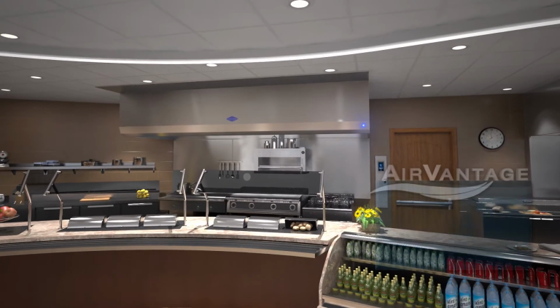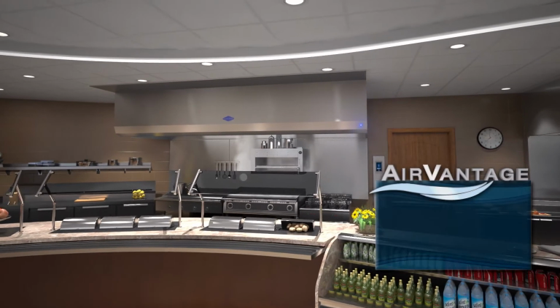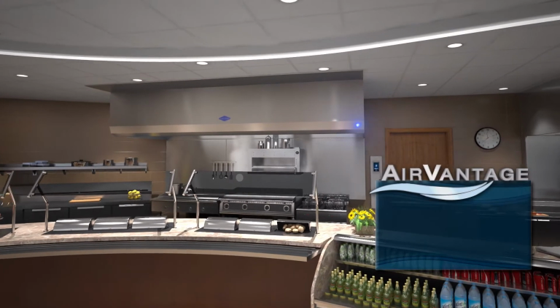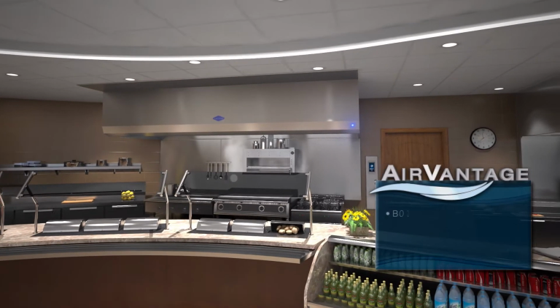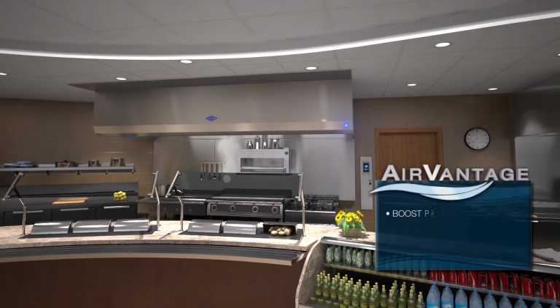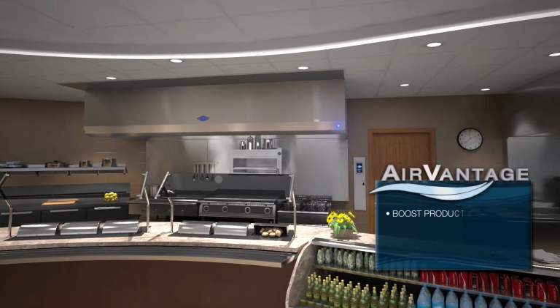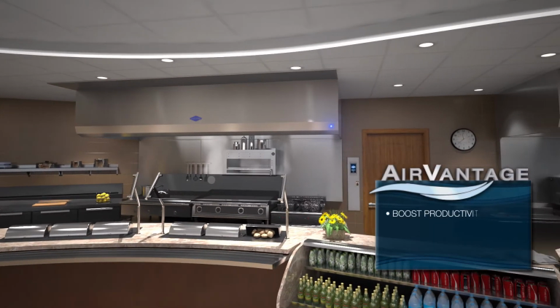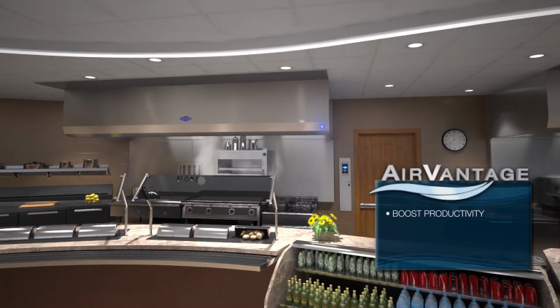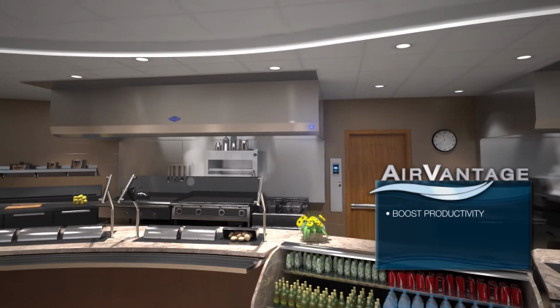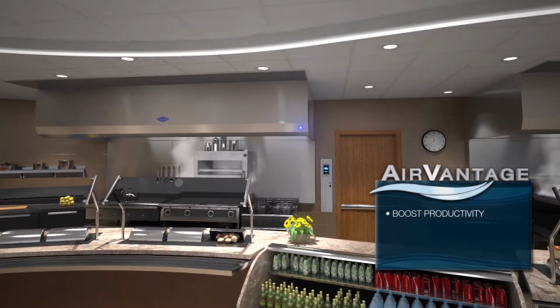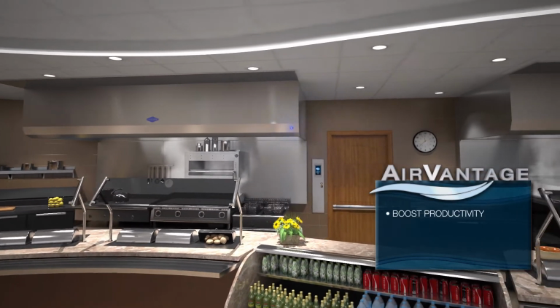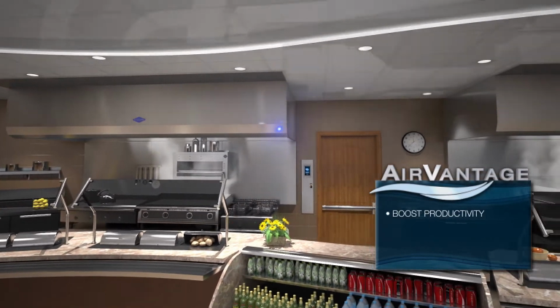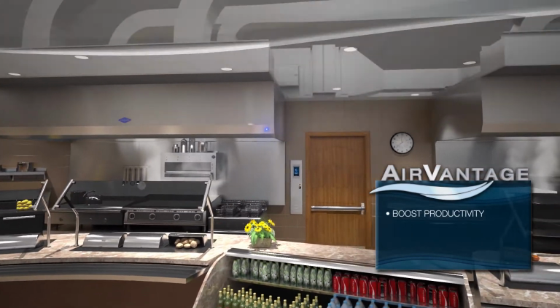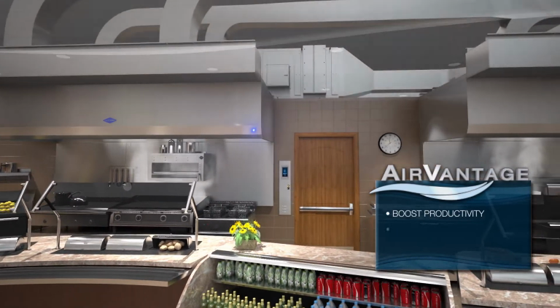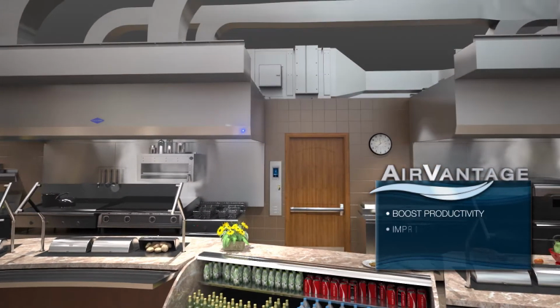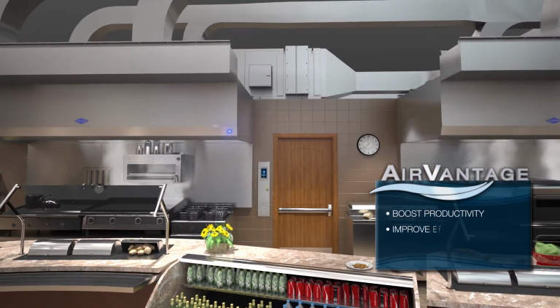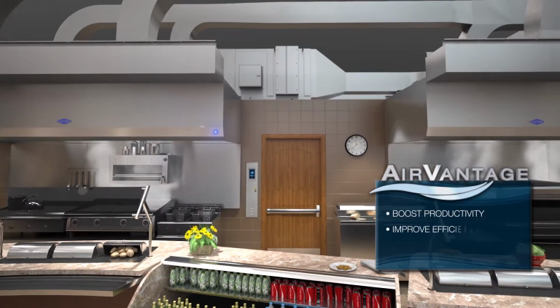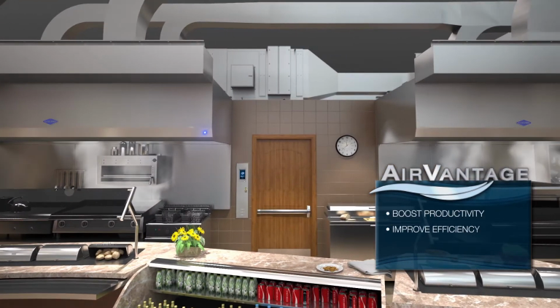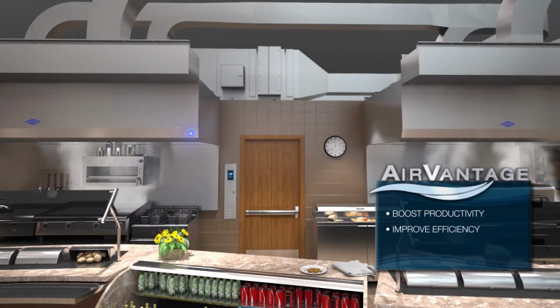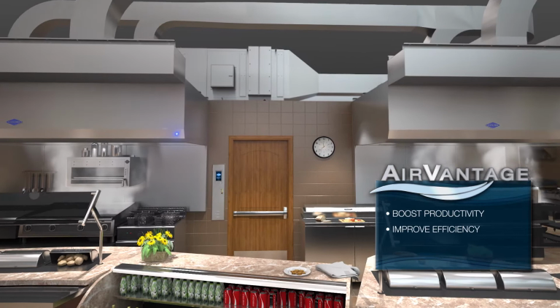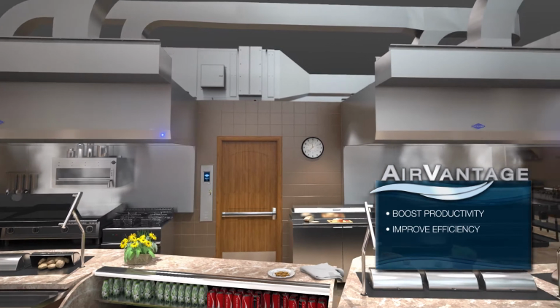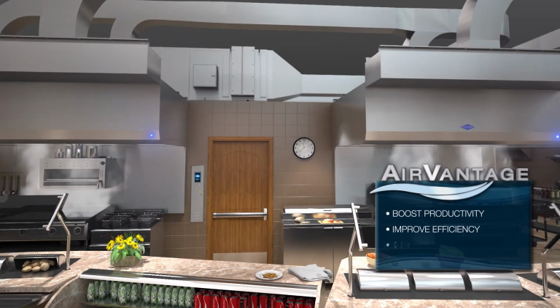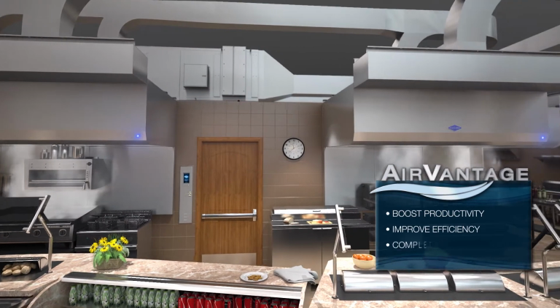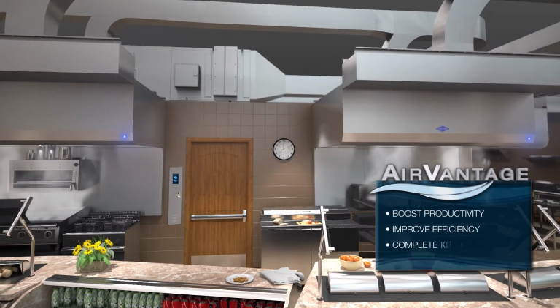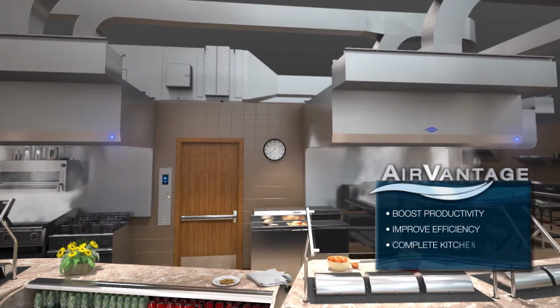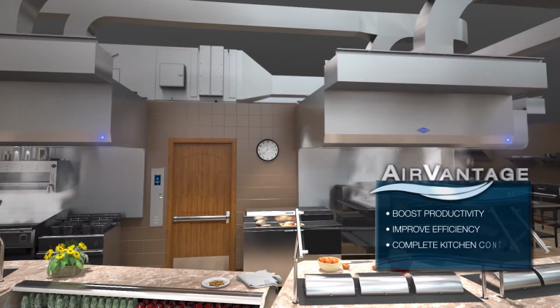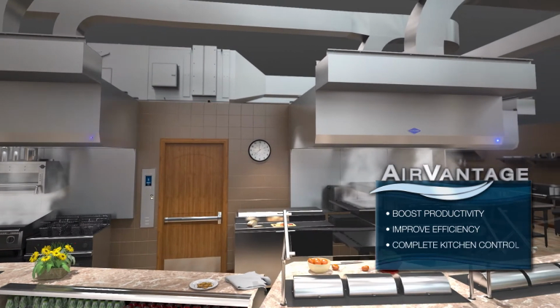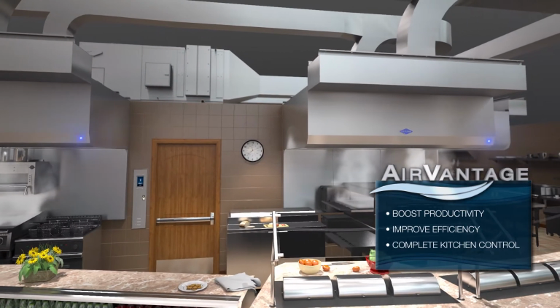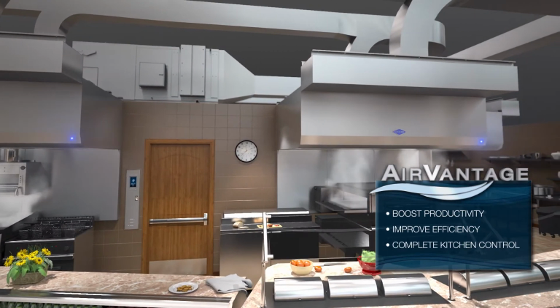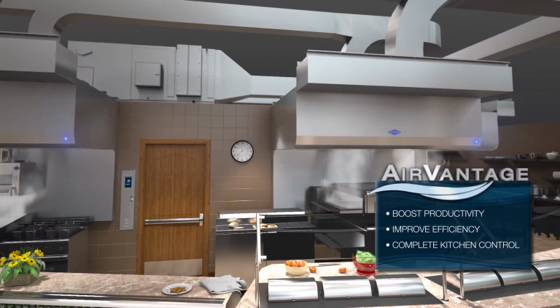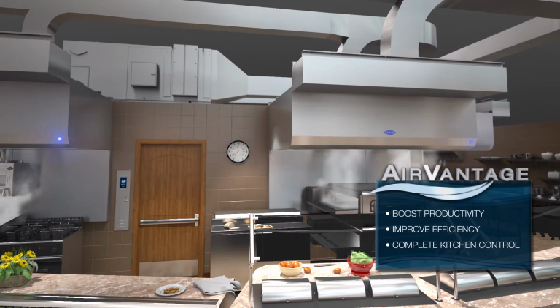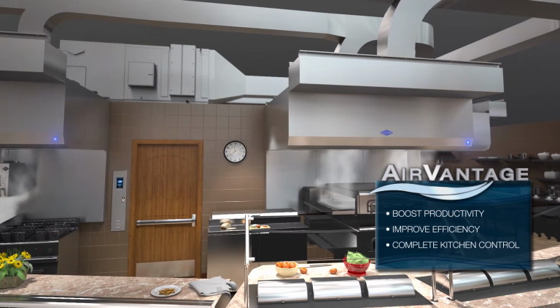AirVantage helps you boost productivity, improve efficiency, and enhance your overall working environment.